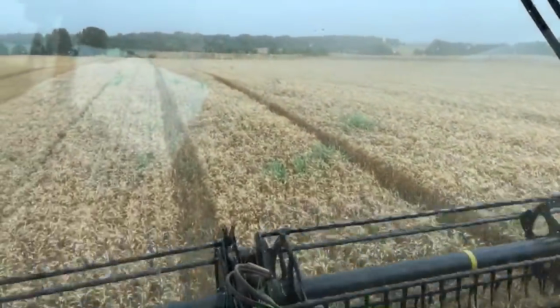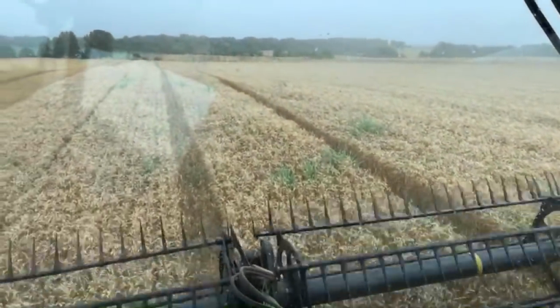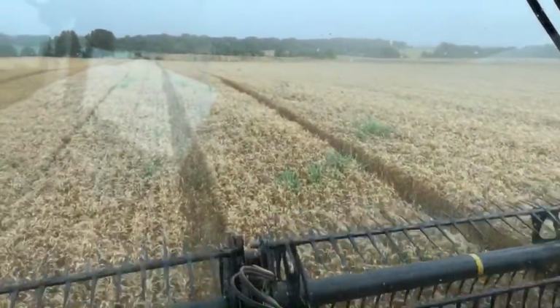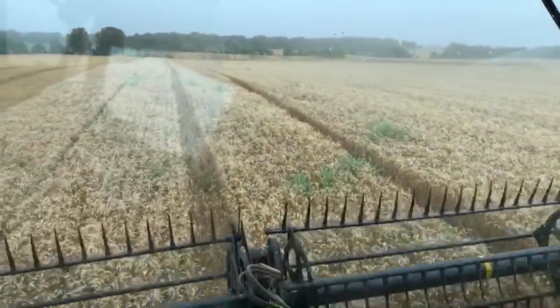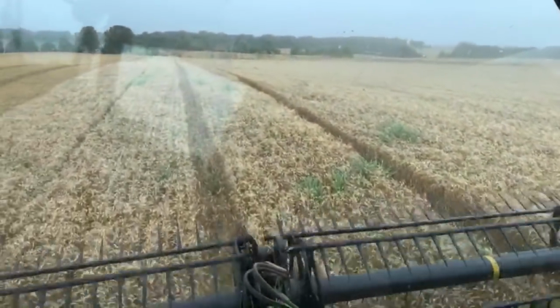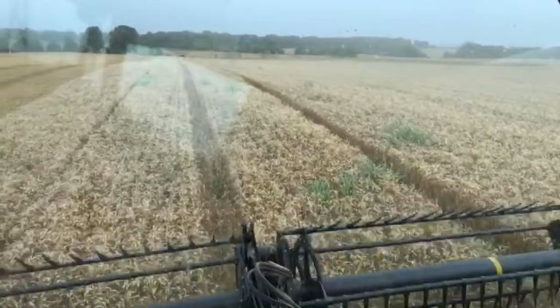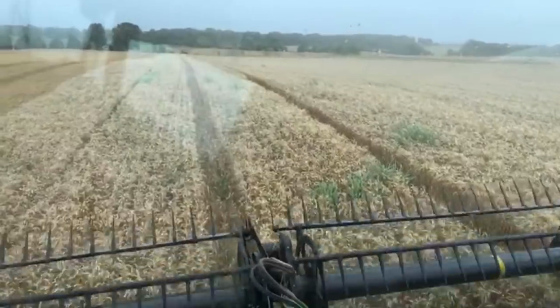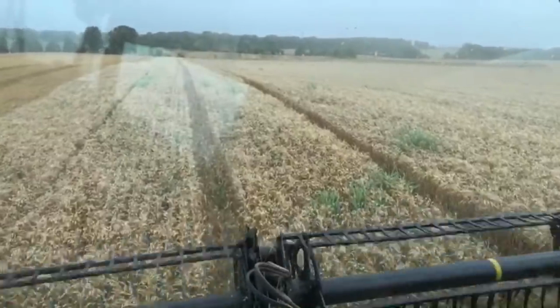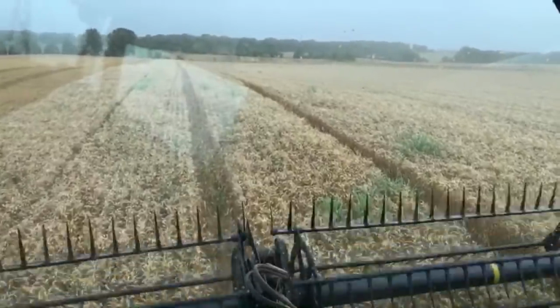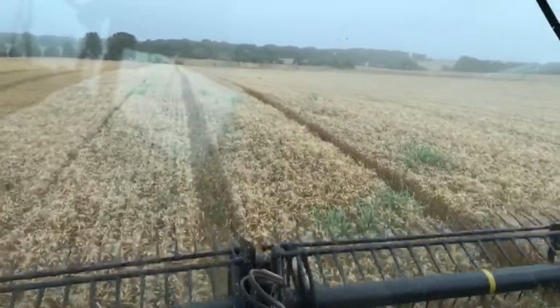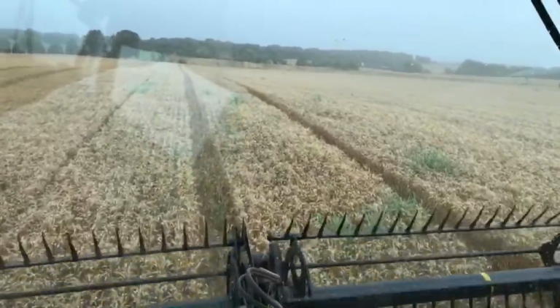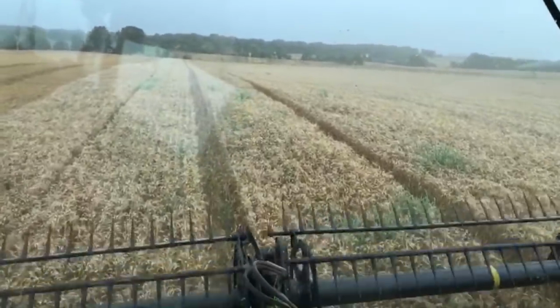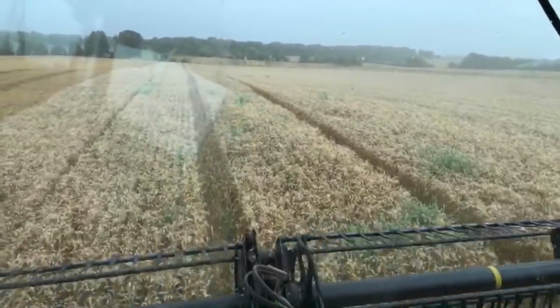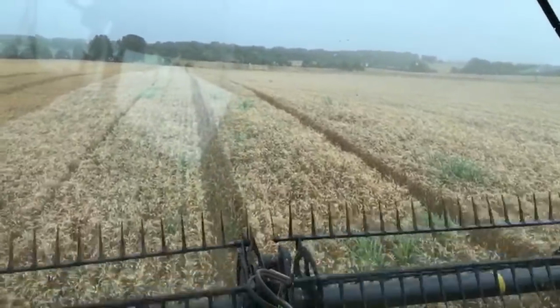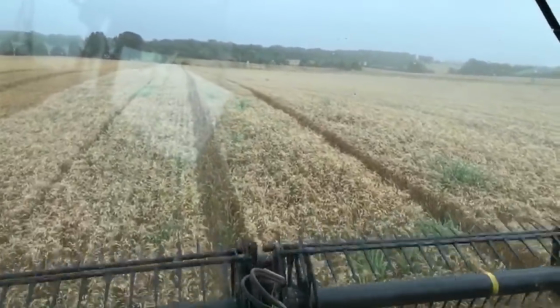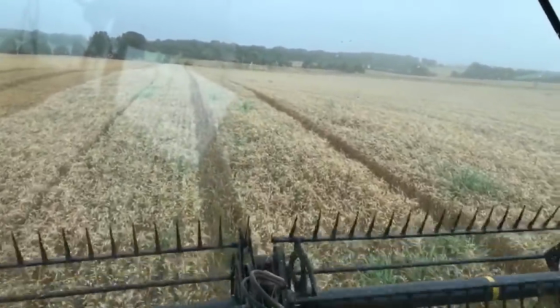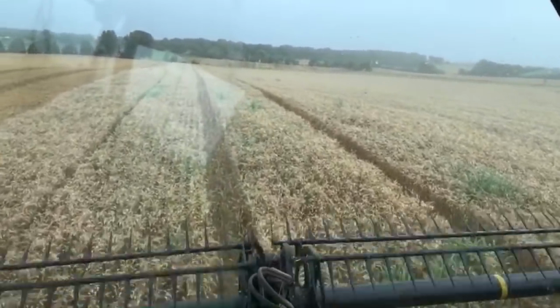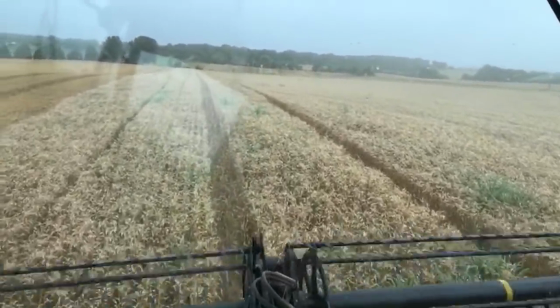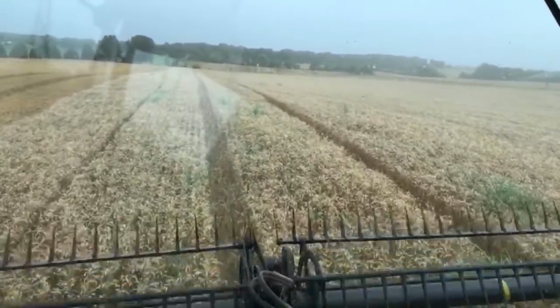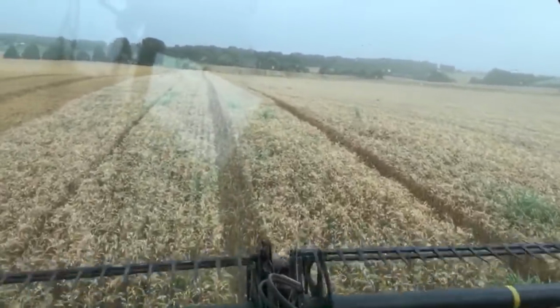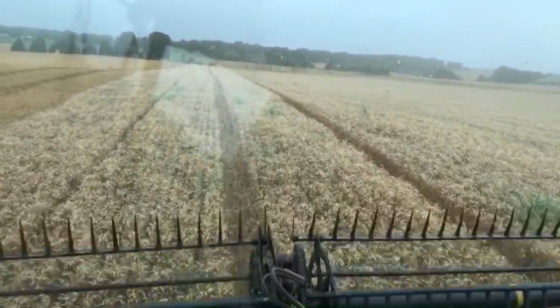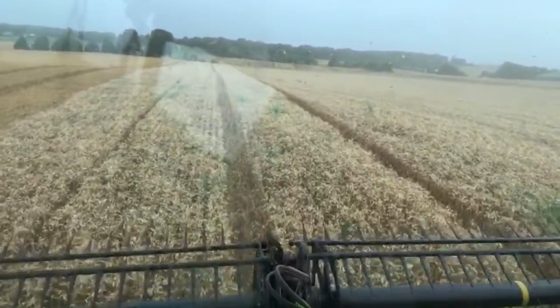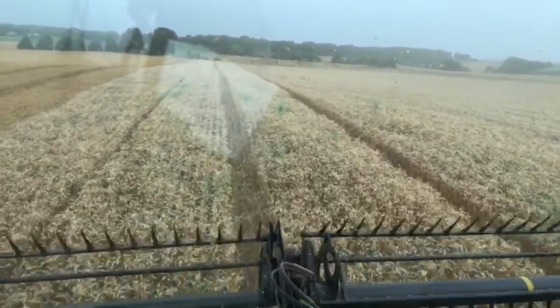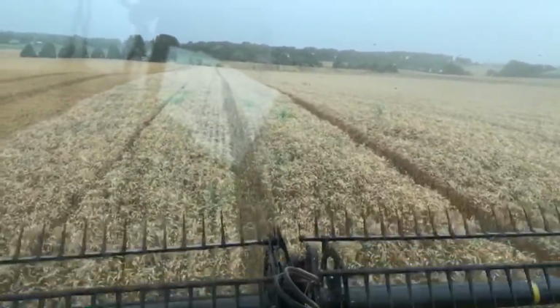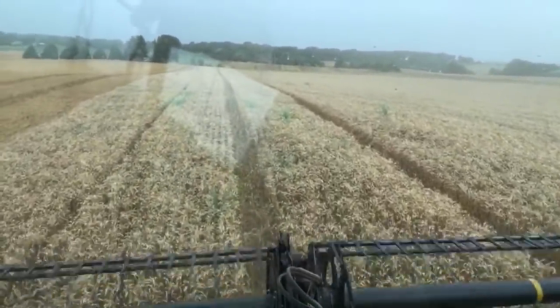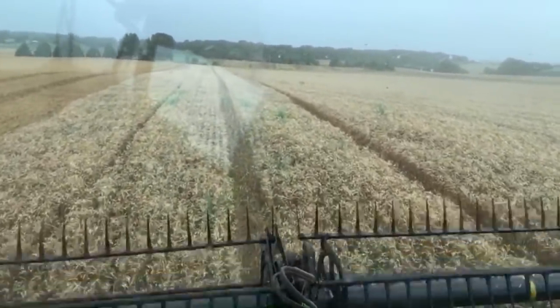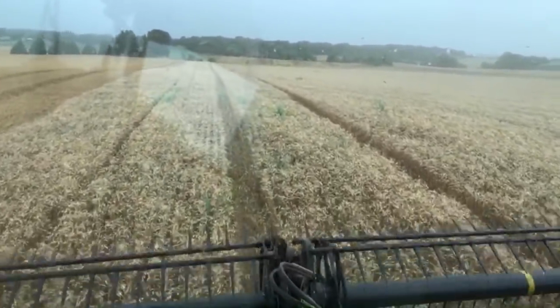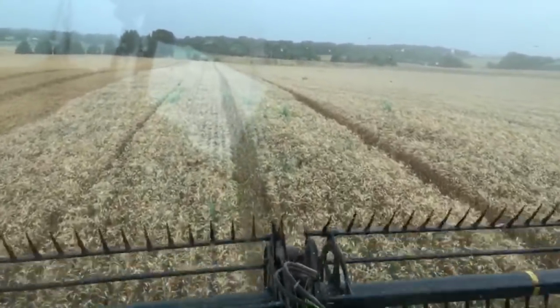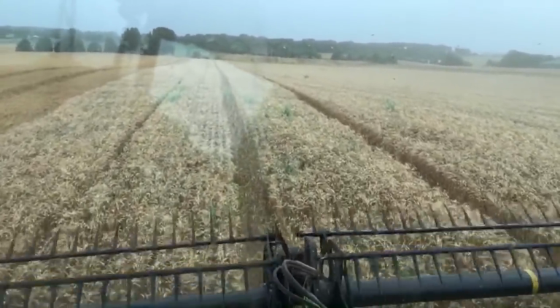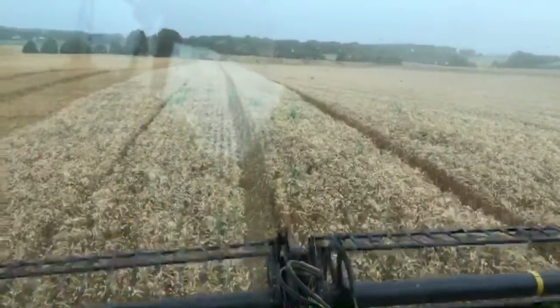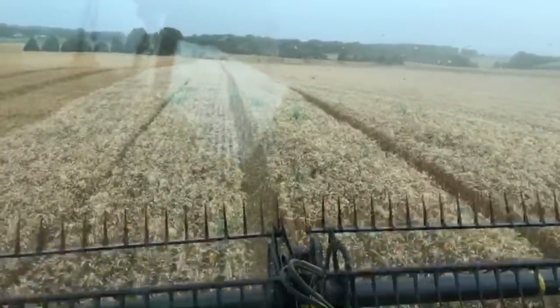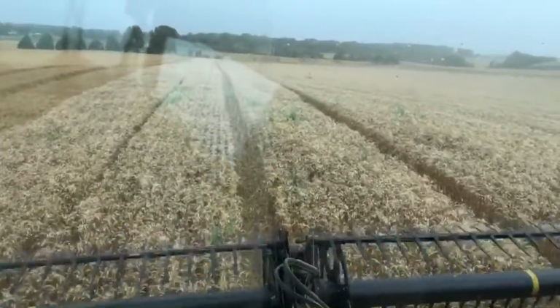We've got someone from Clarksville, Tennessee who says it's pouring there. So hopefully it stays over that way until this is done.